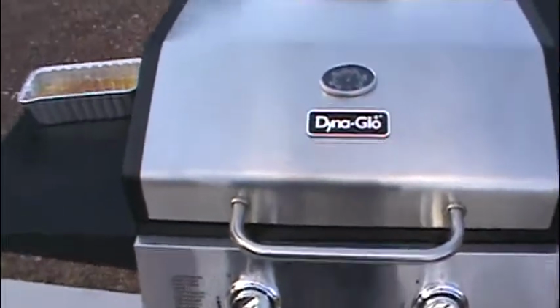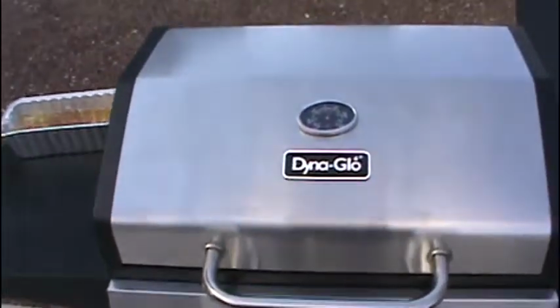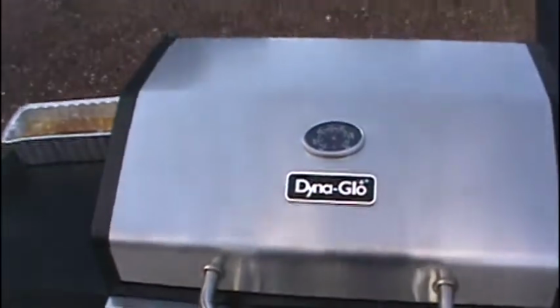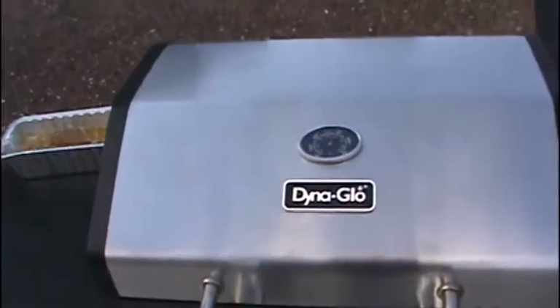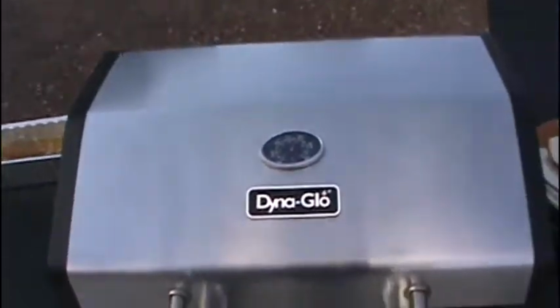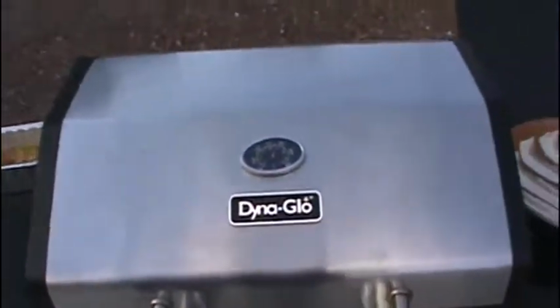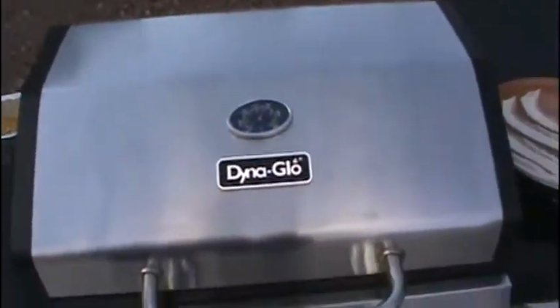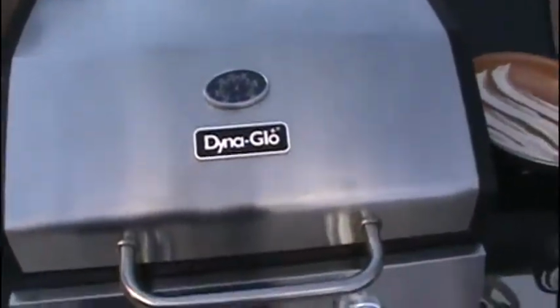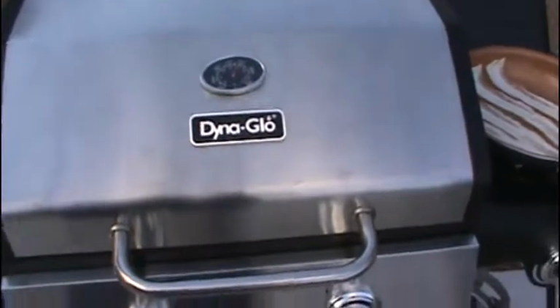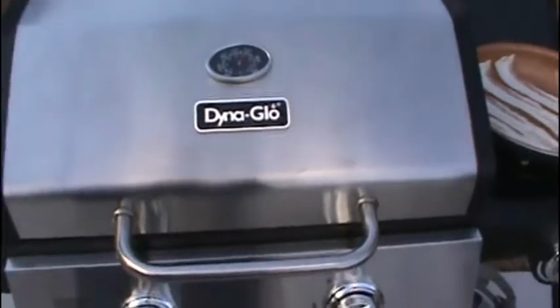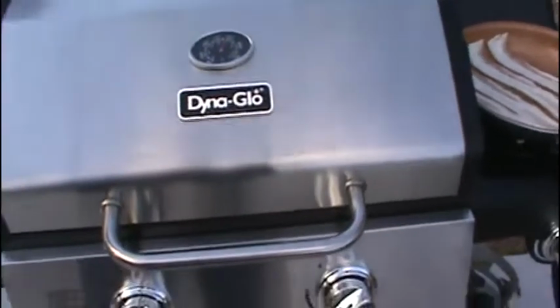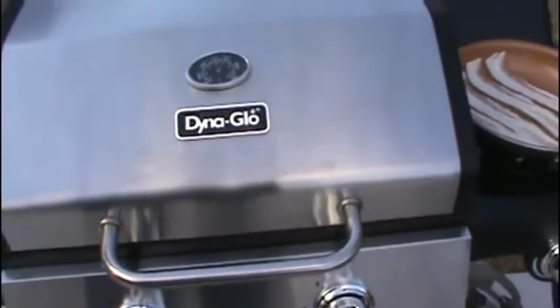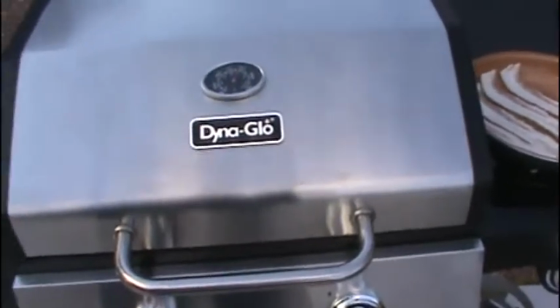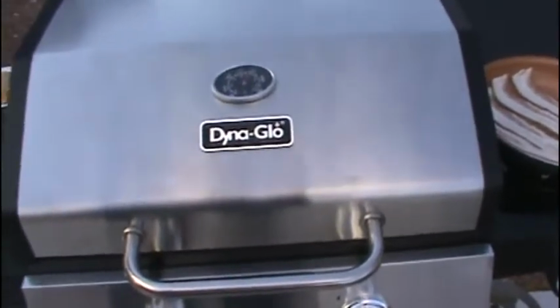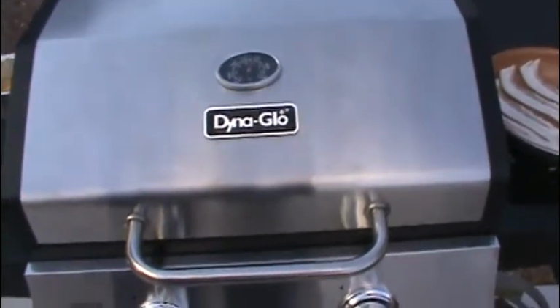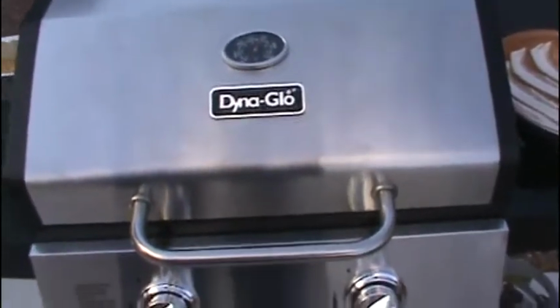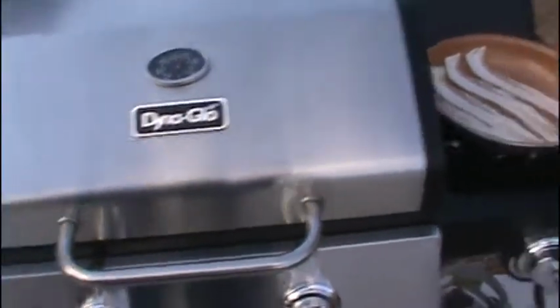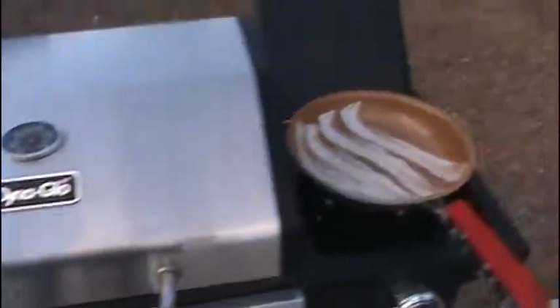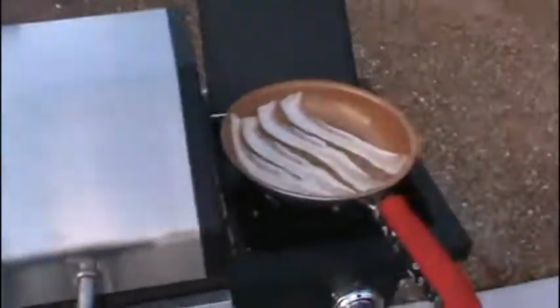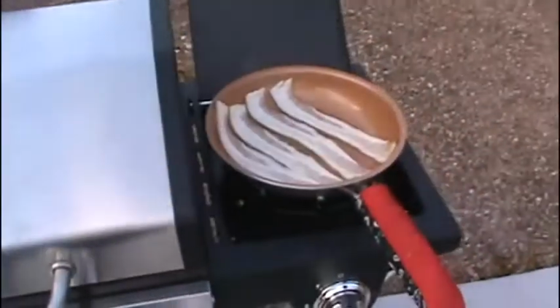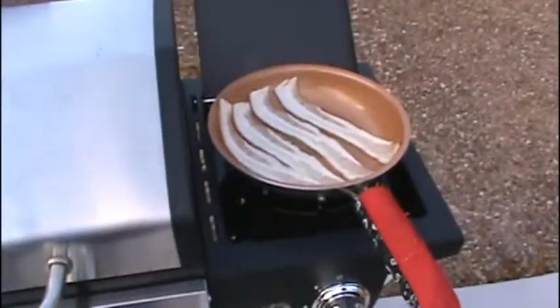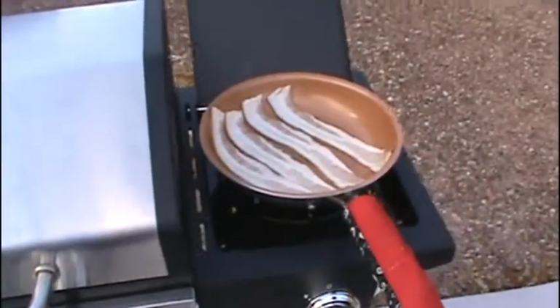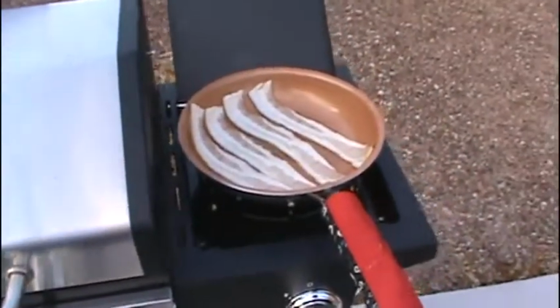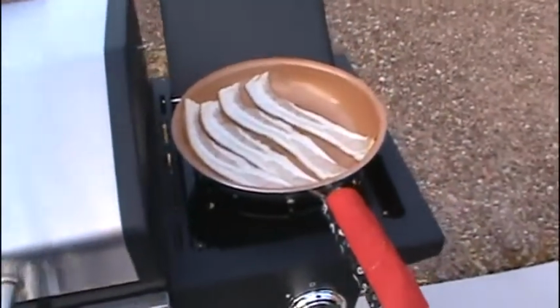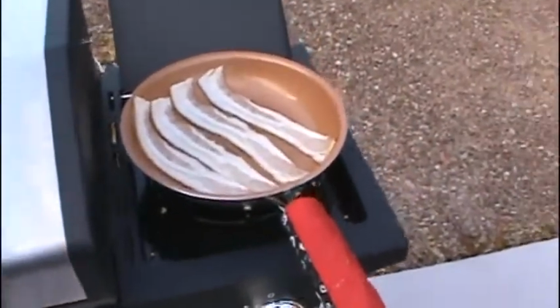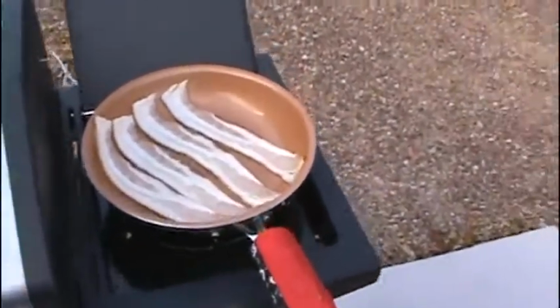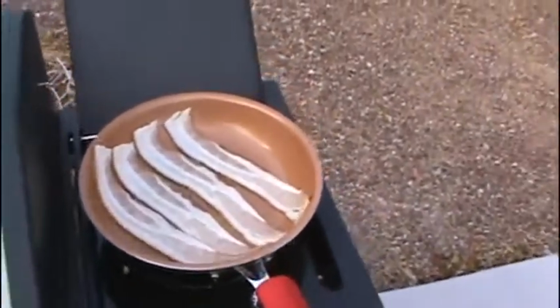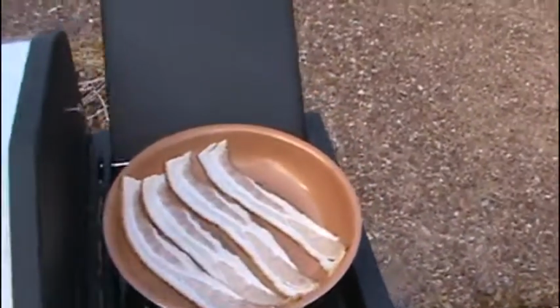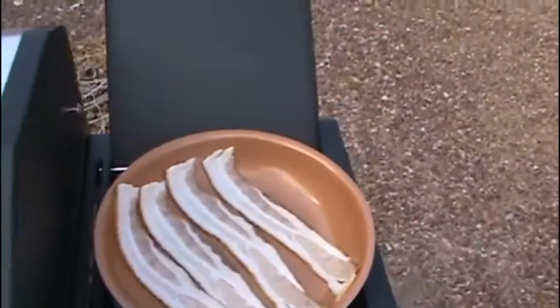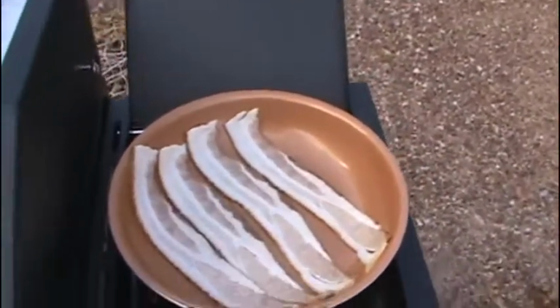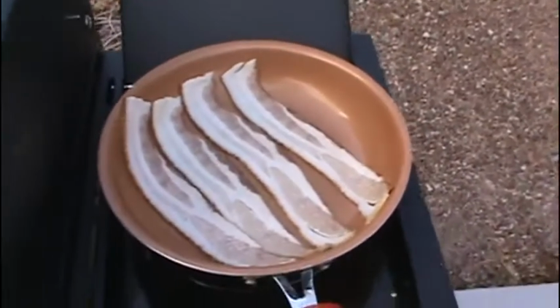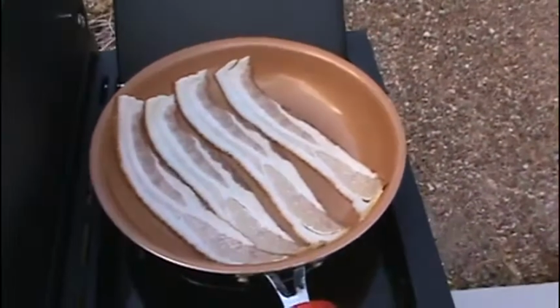Oh, there it is — my new grill, with a side burner now. We're going to put that to use right now.